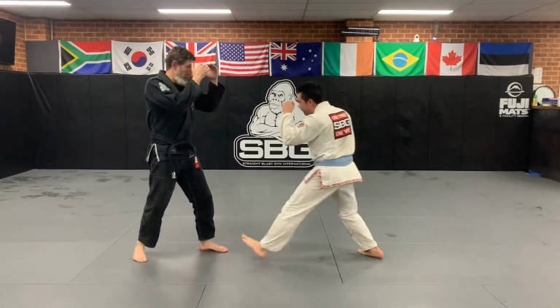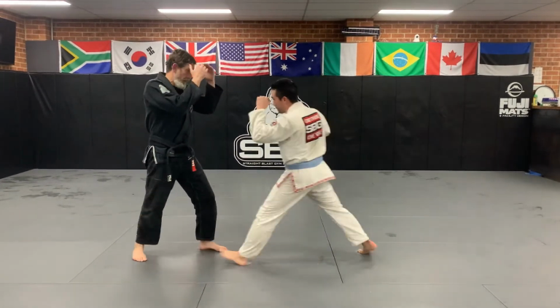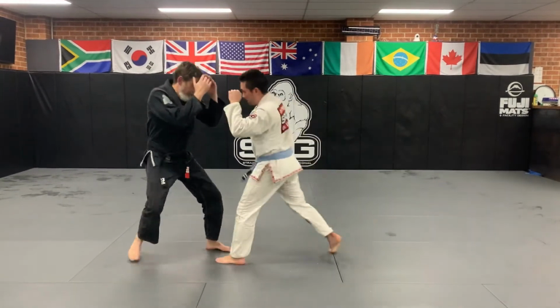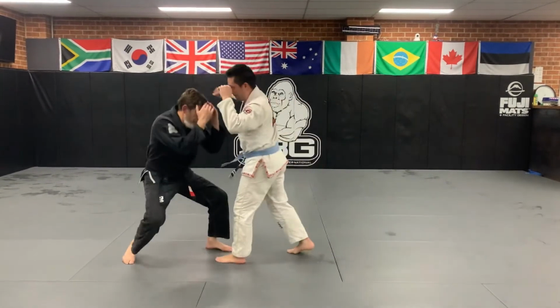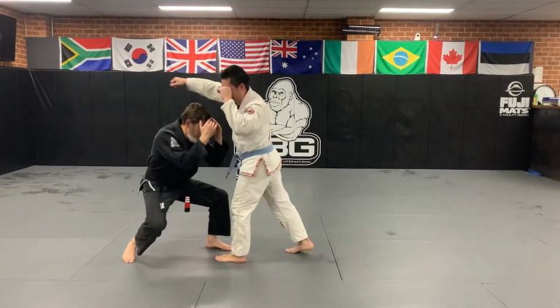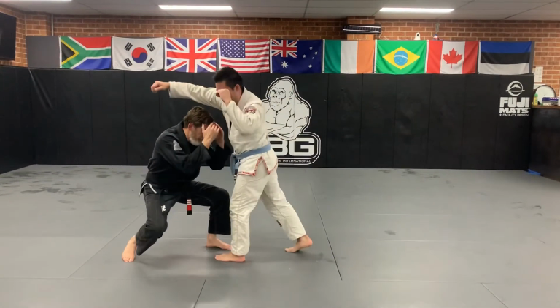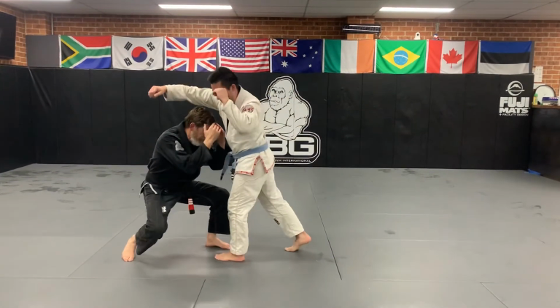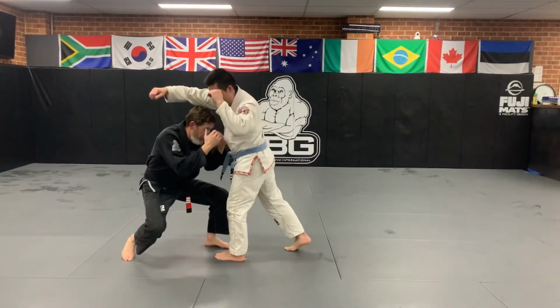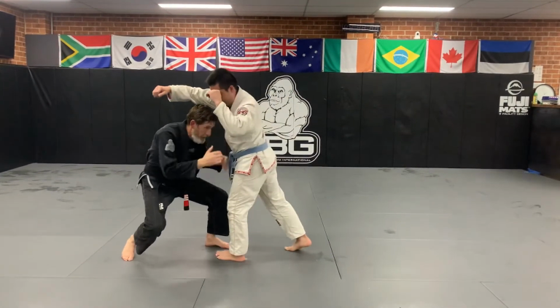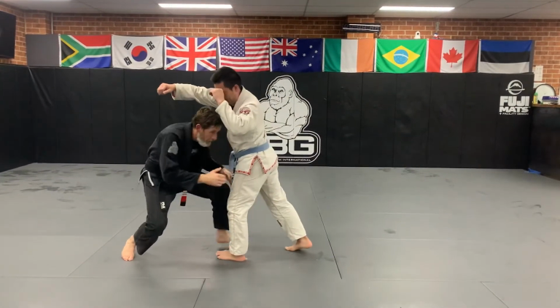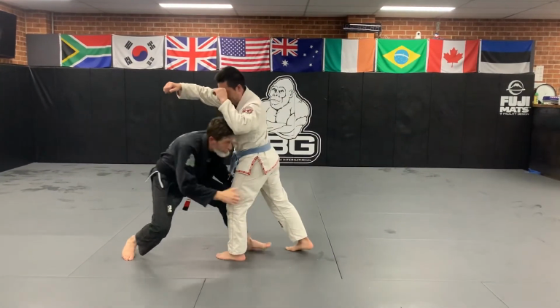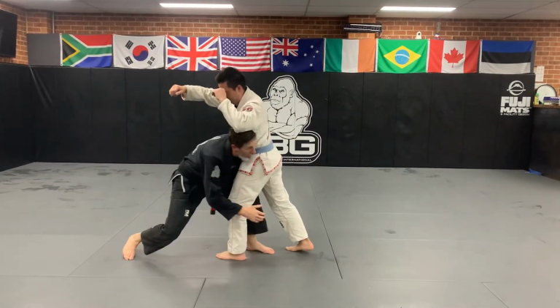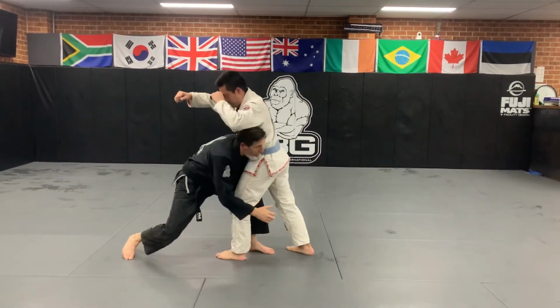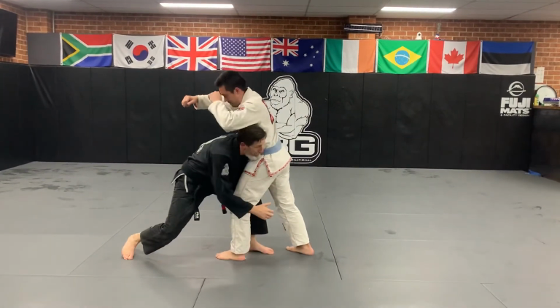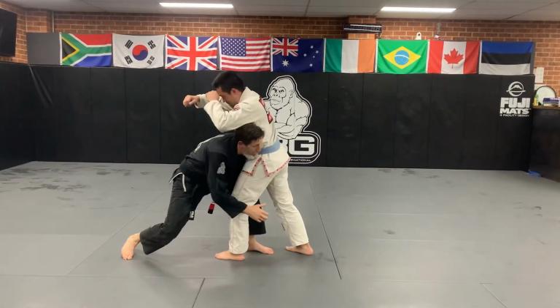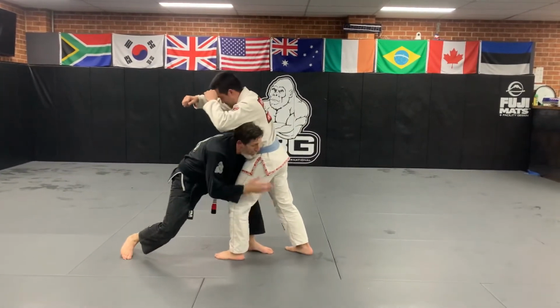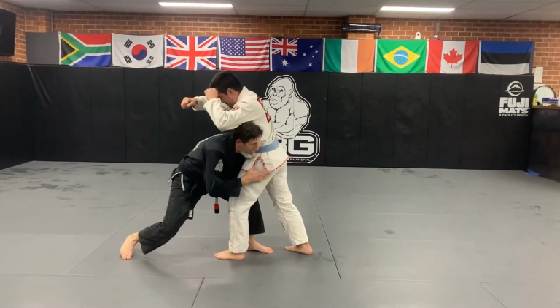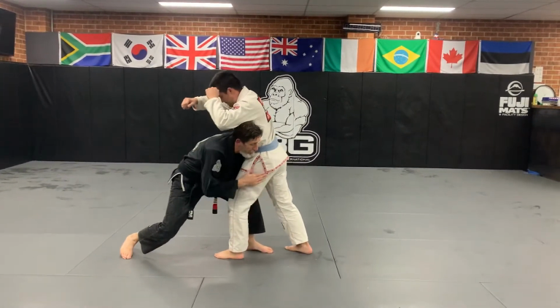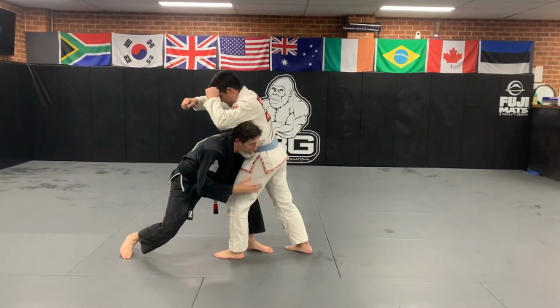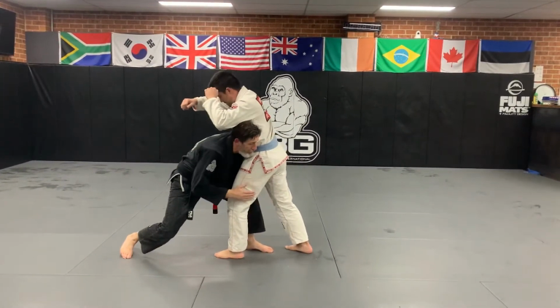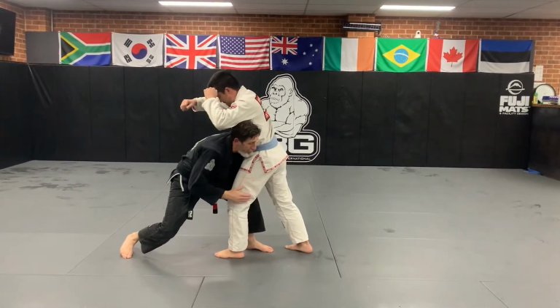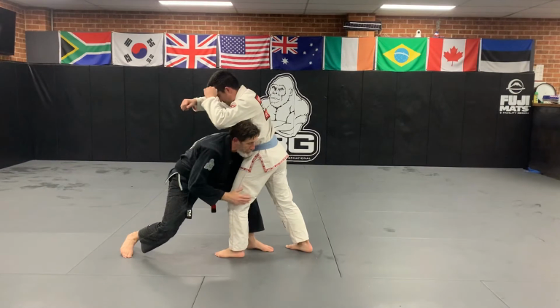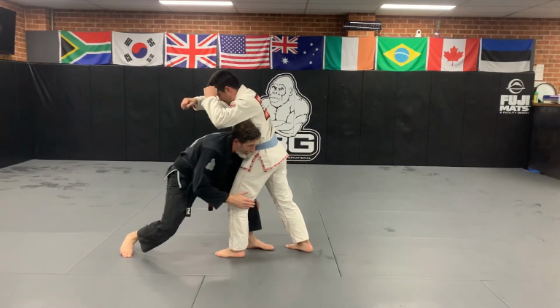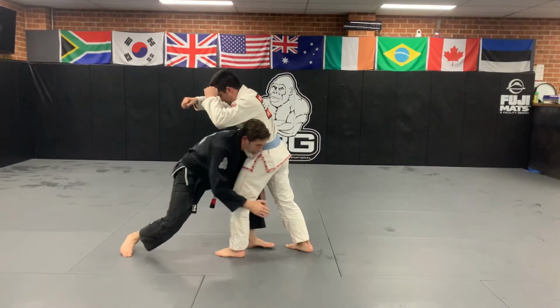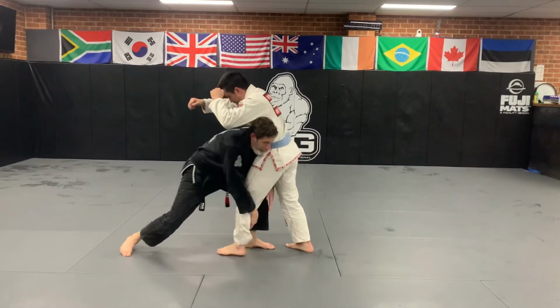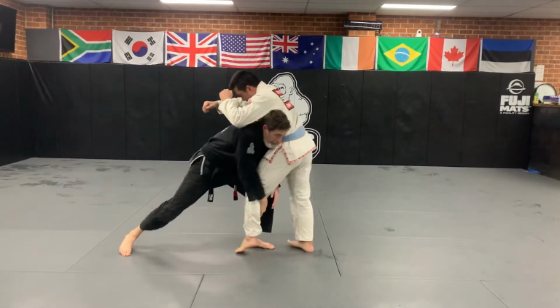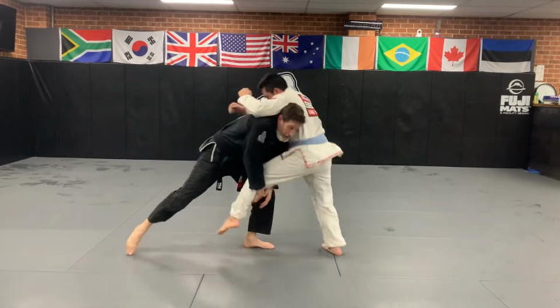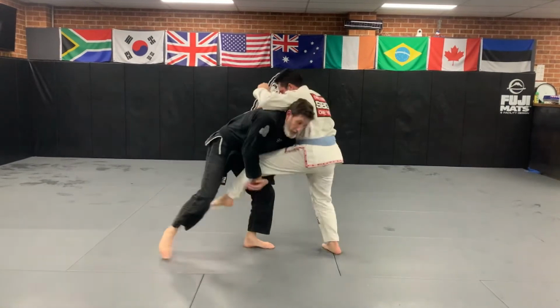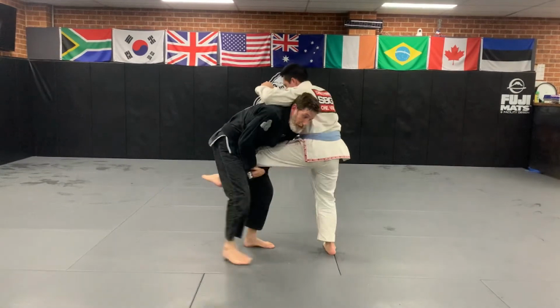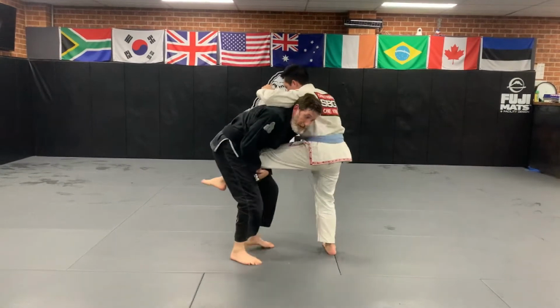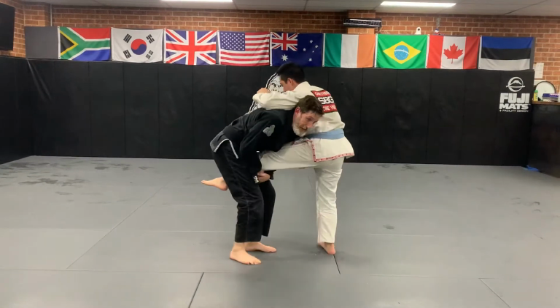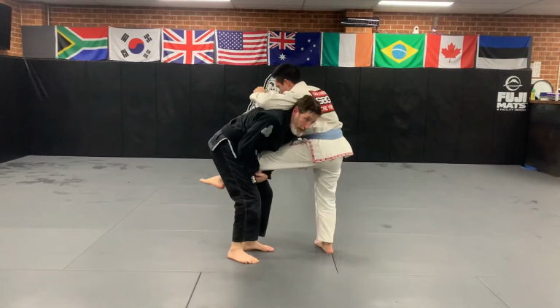As he does, I cover up, I drop down, I drive in, put weight into him. So I put him on his back leg and I pick his leg up.